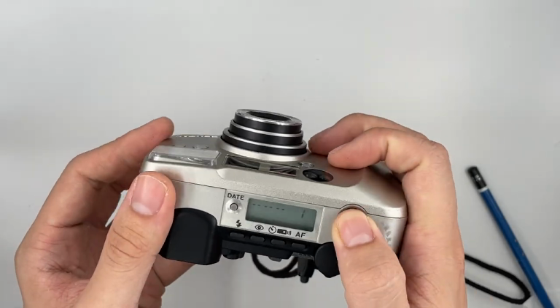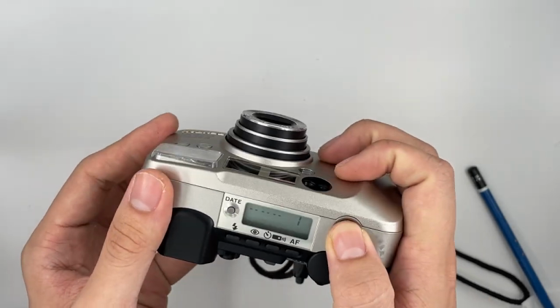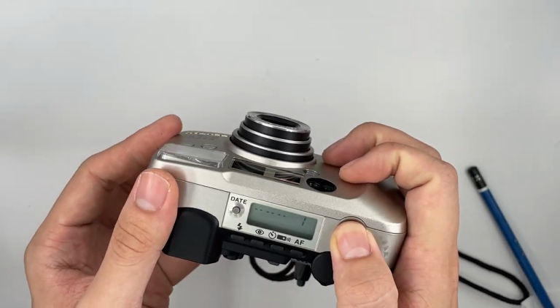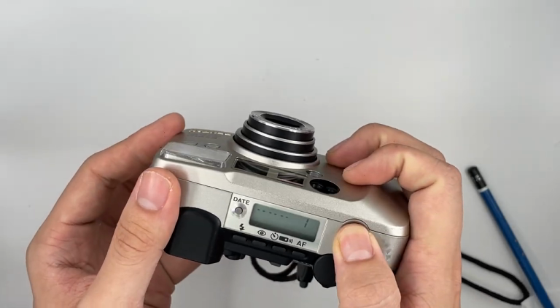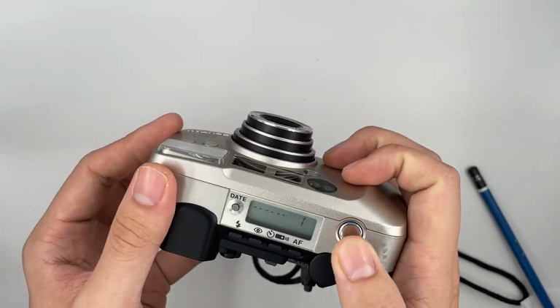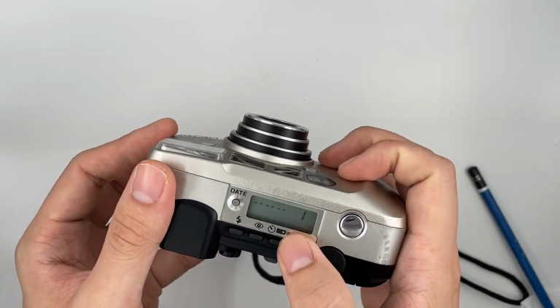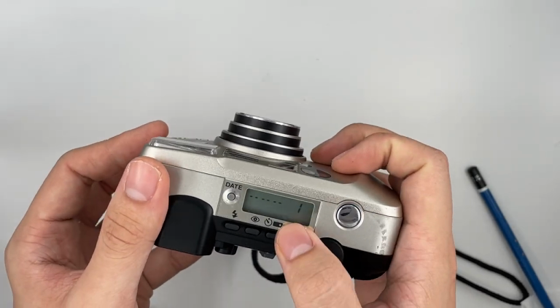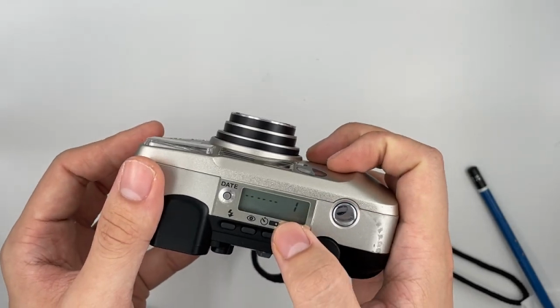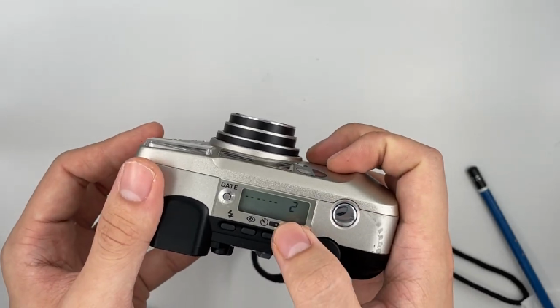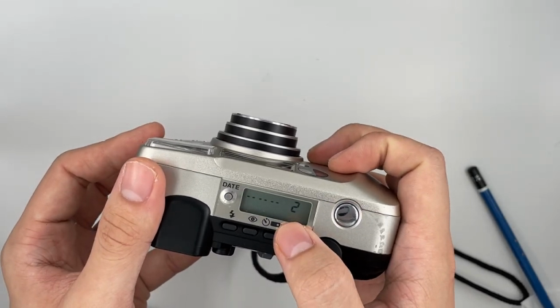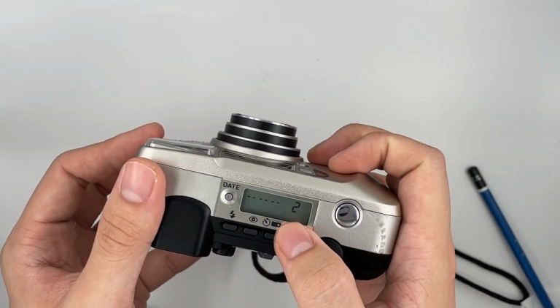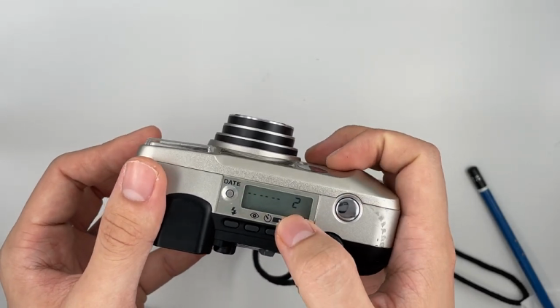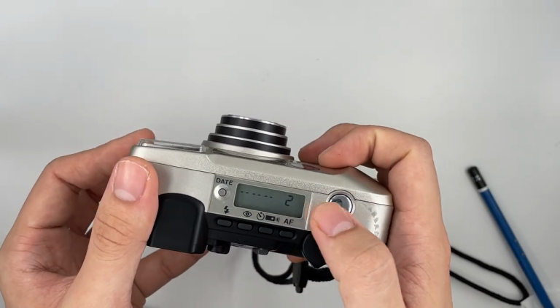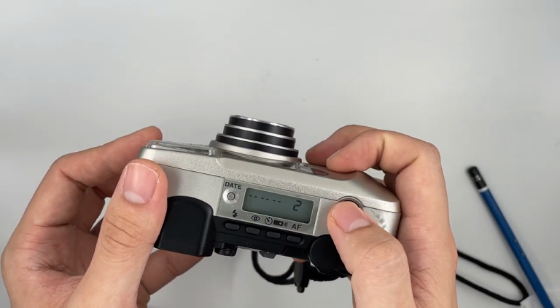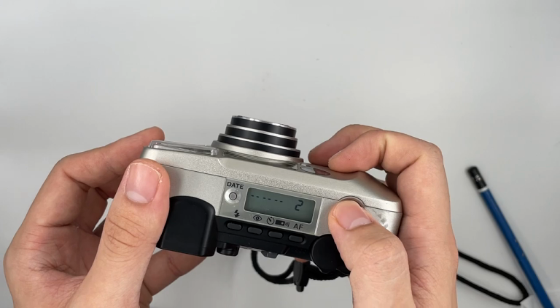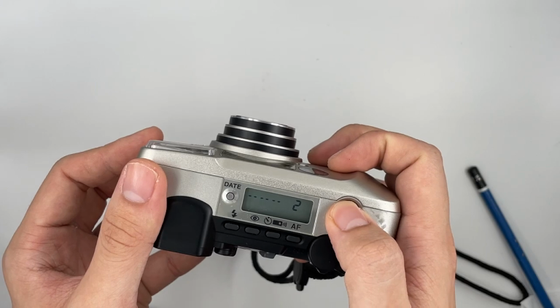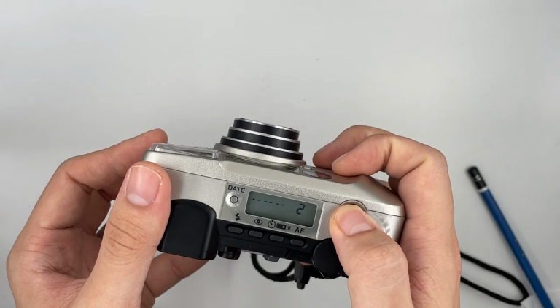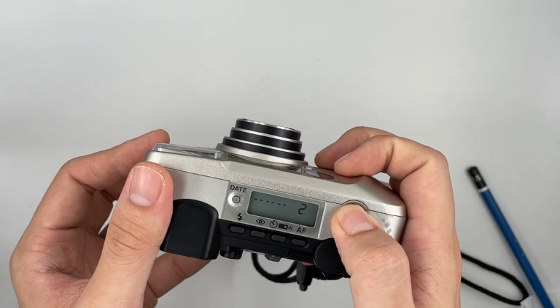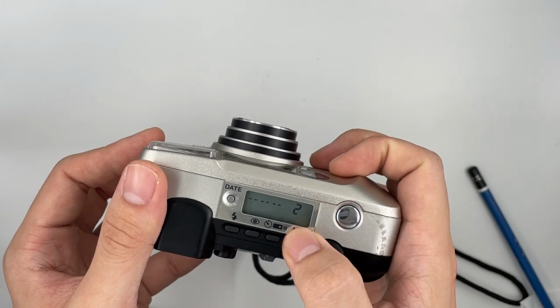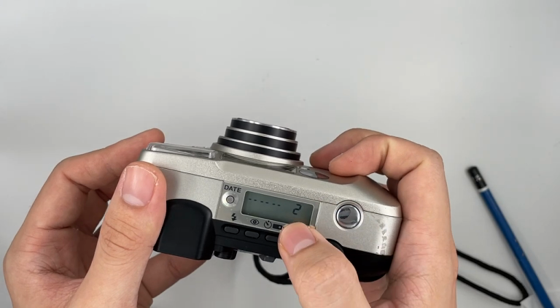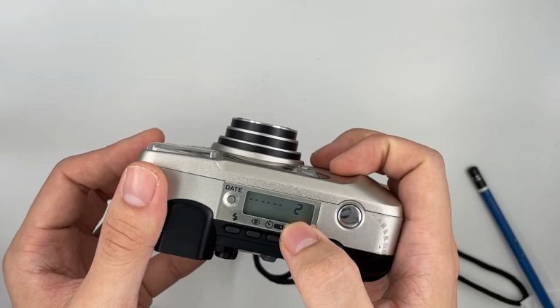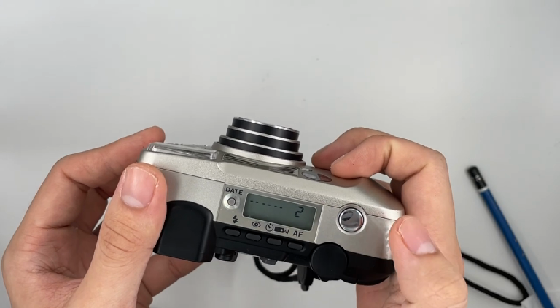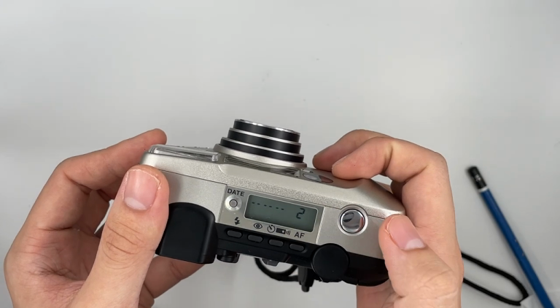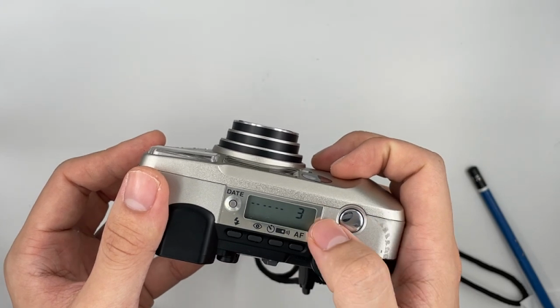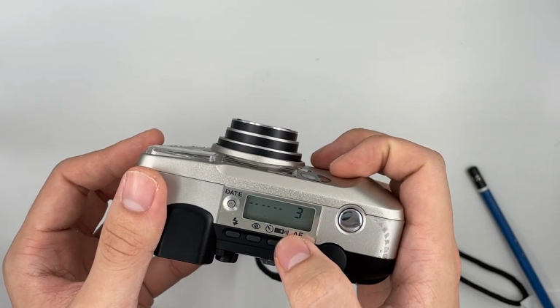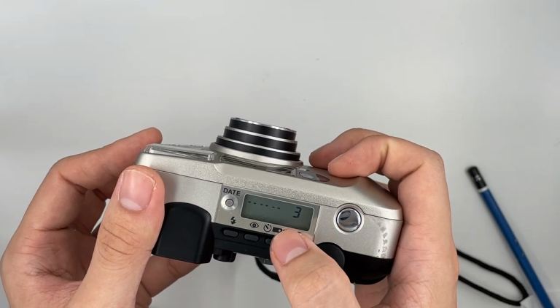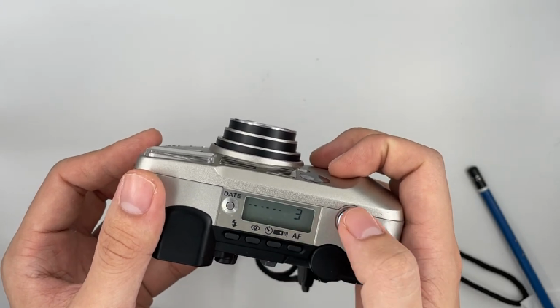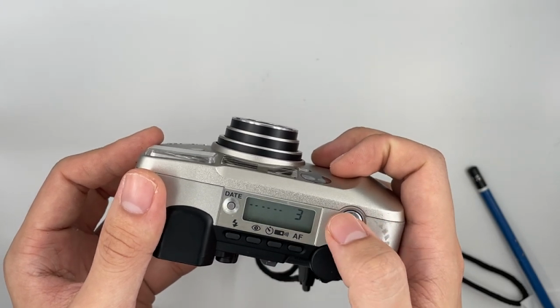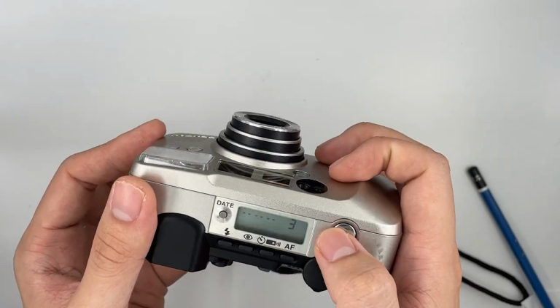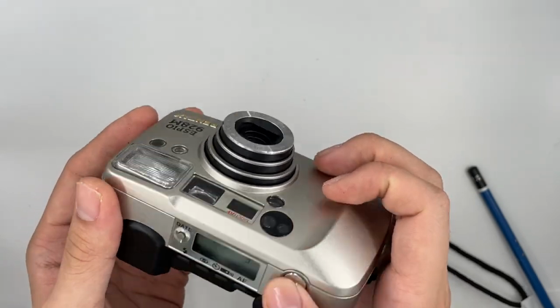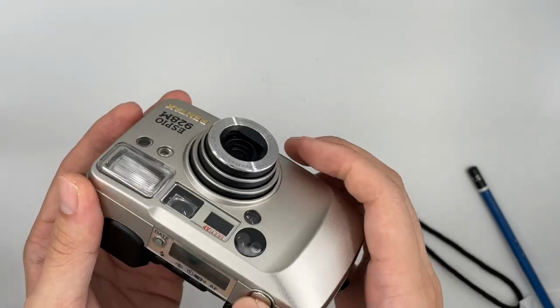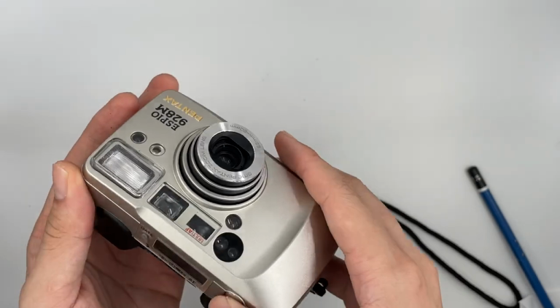So when you press the shutter, it goes to number 2. This is the film counter — it shows you how many shots you have taken.